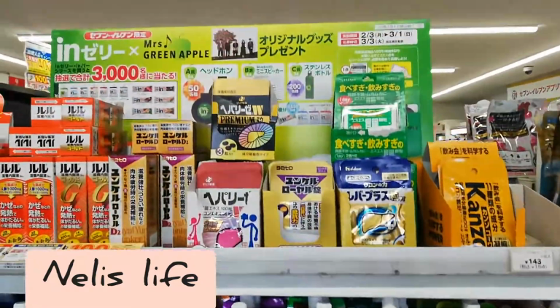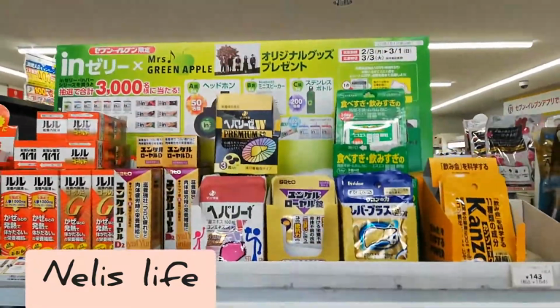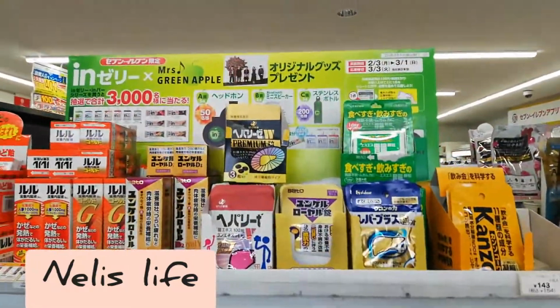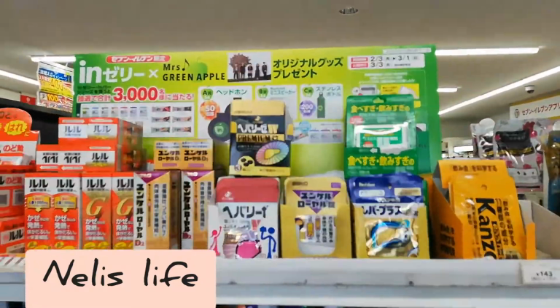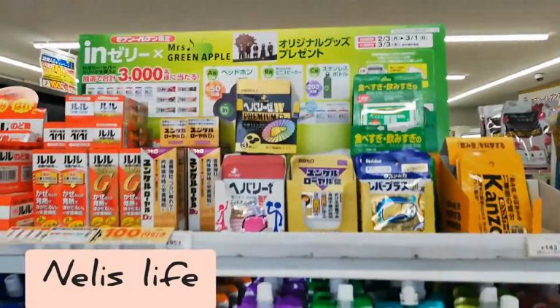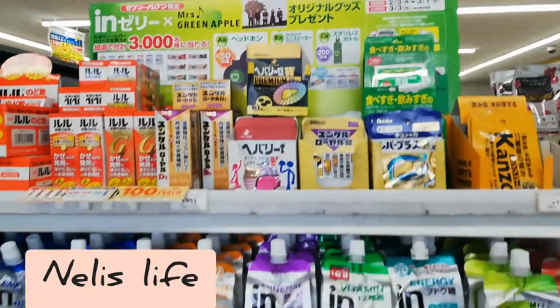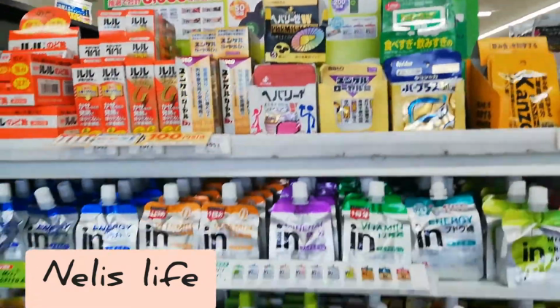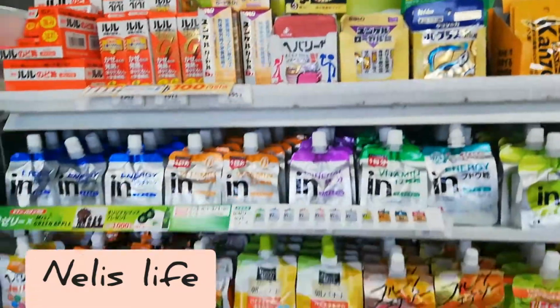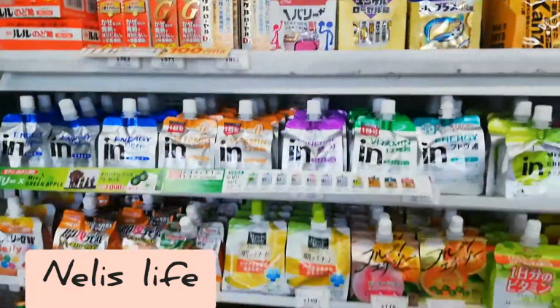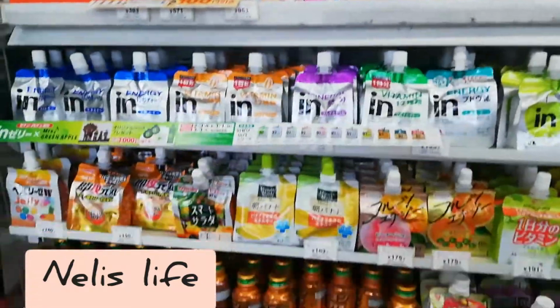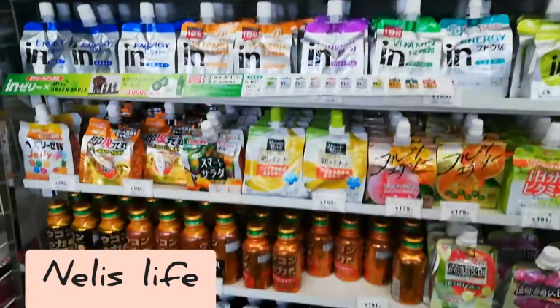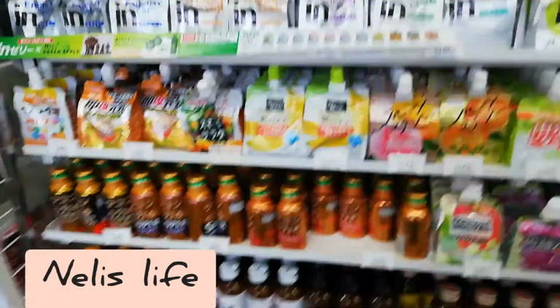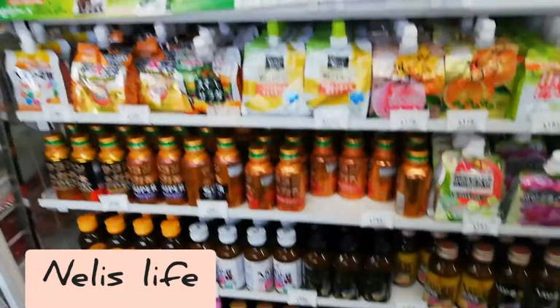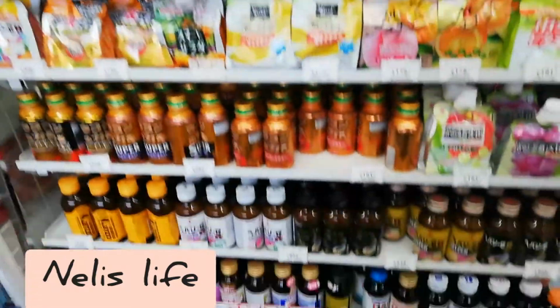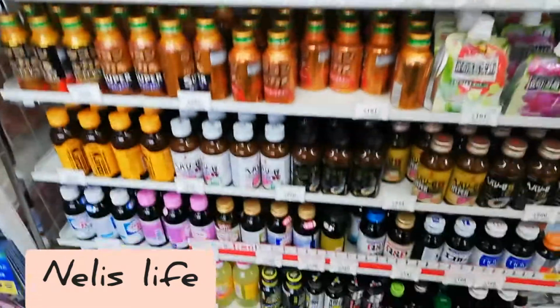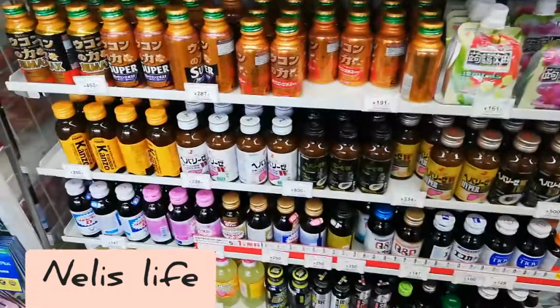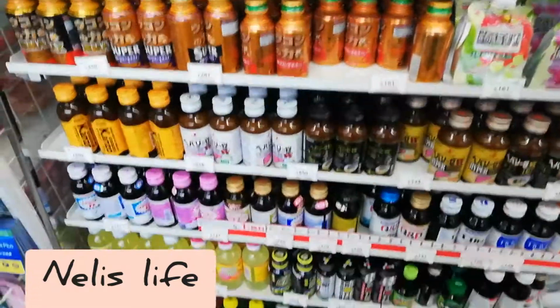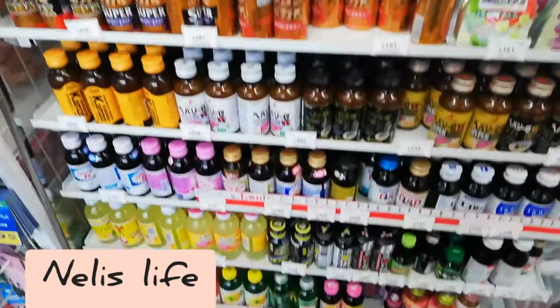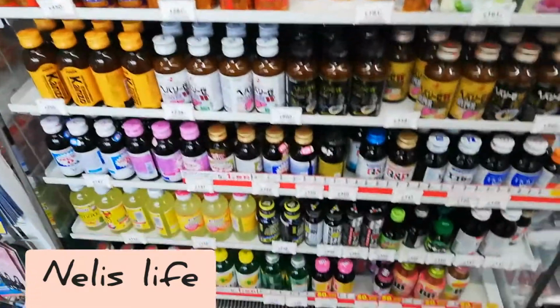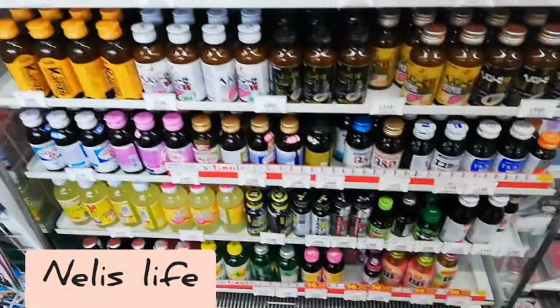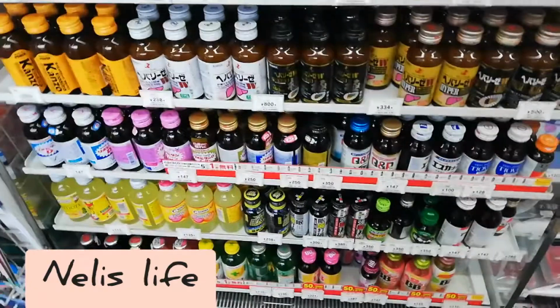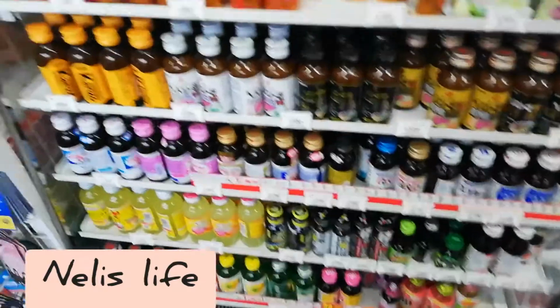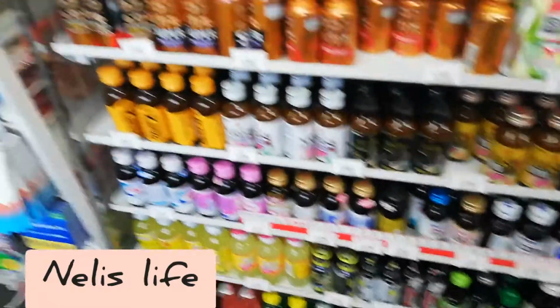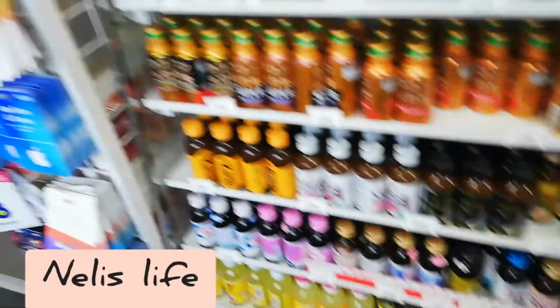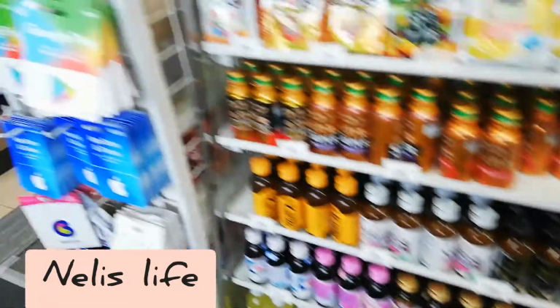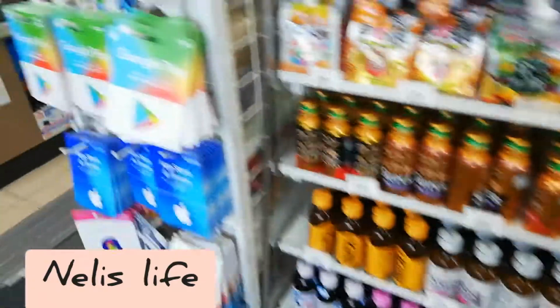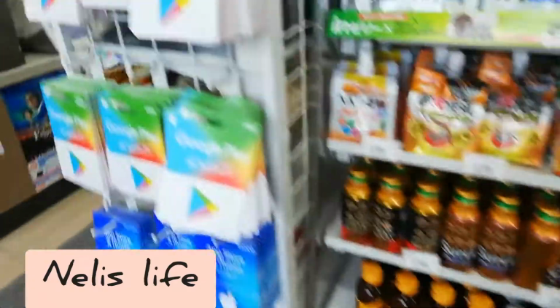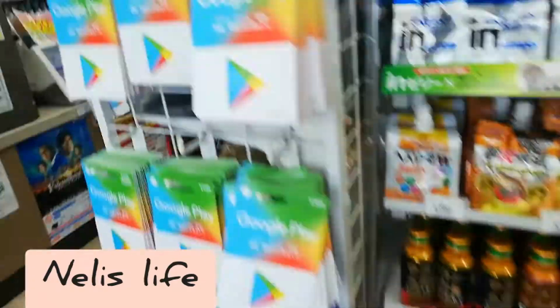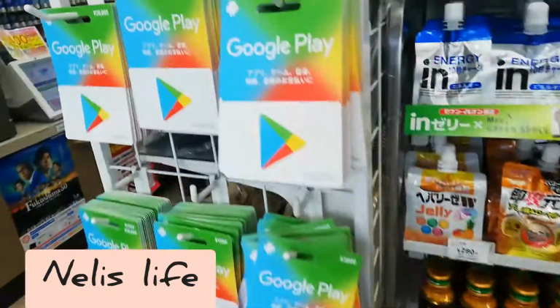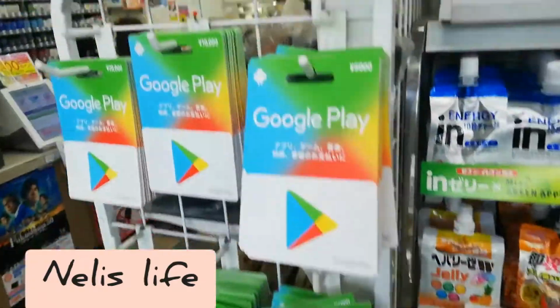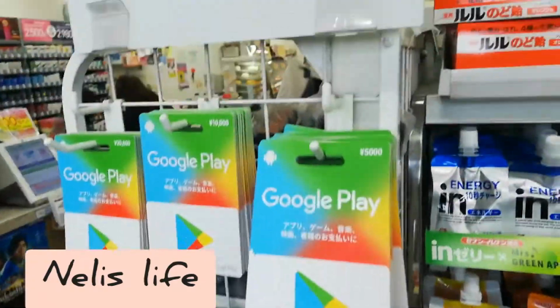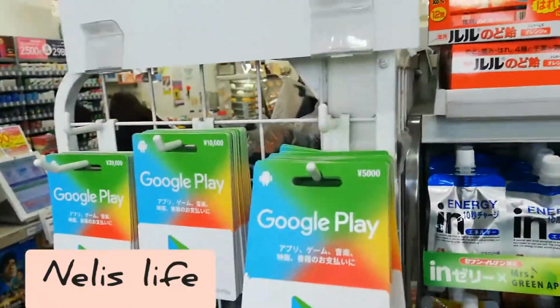This rack contains vitamin drinks and natural supplements. And you have pads as well.